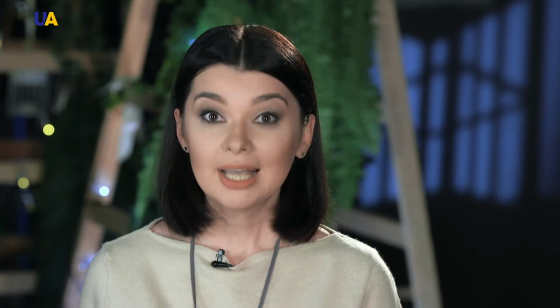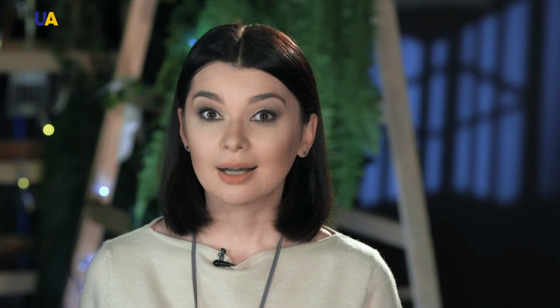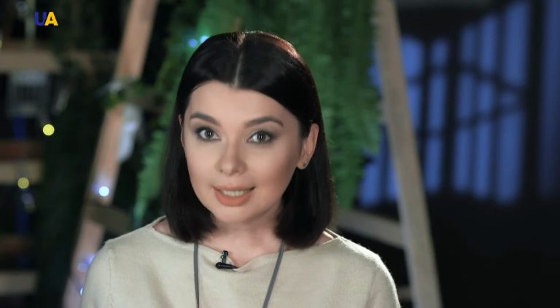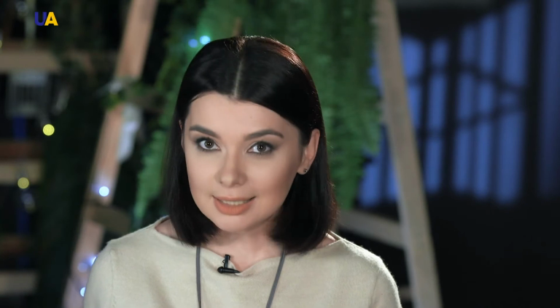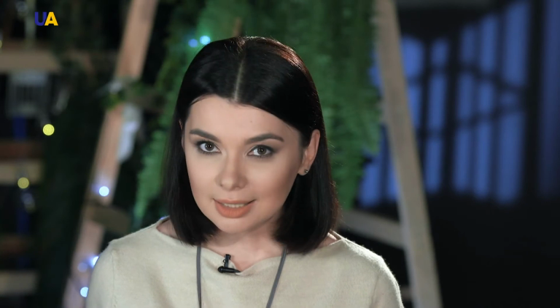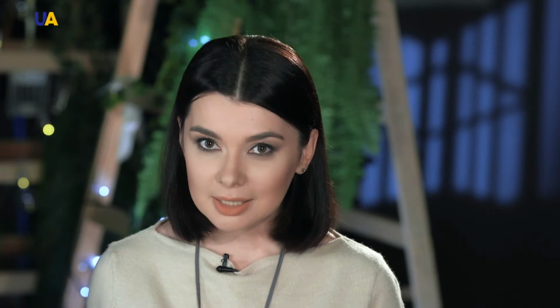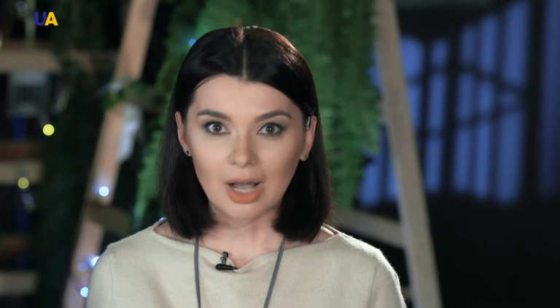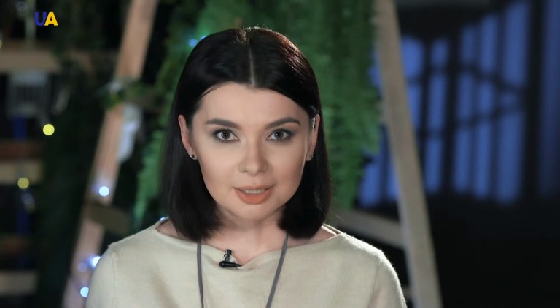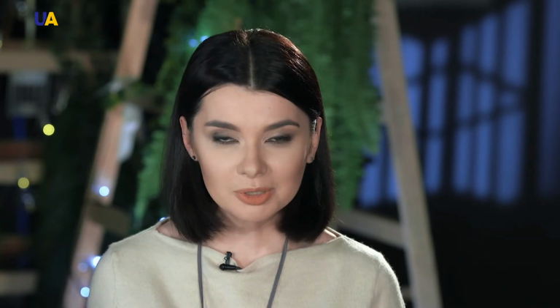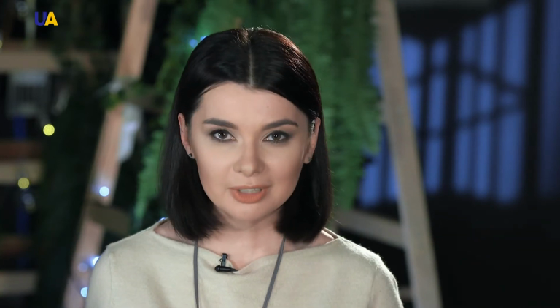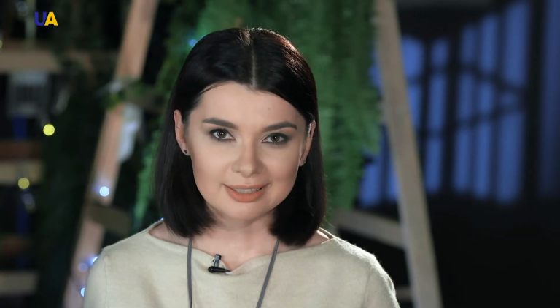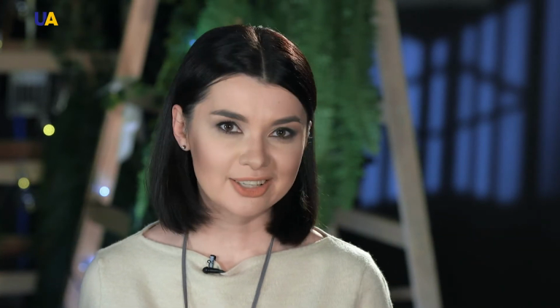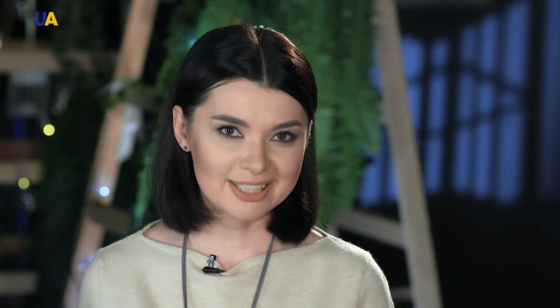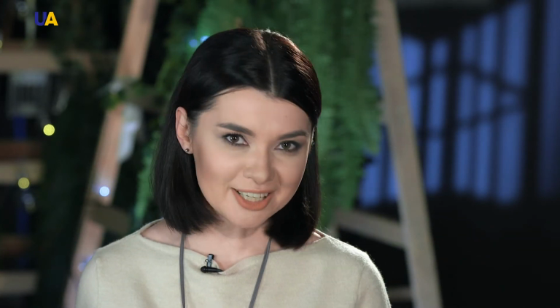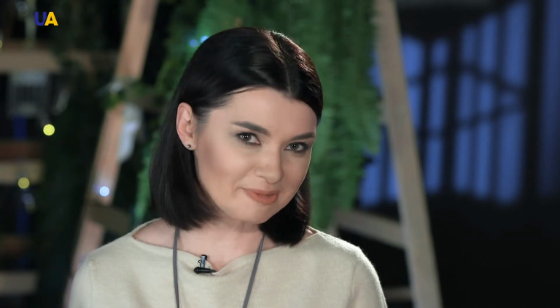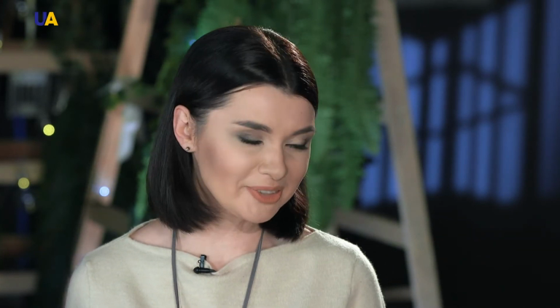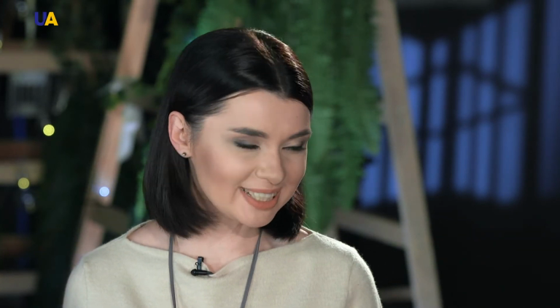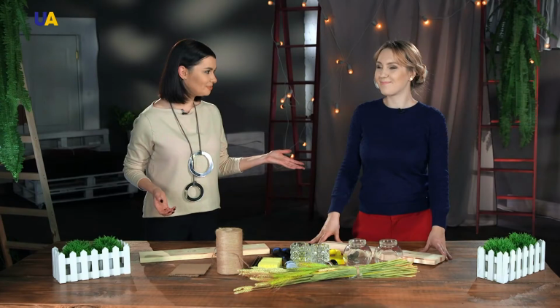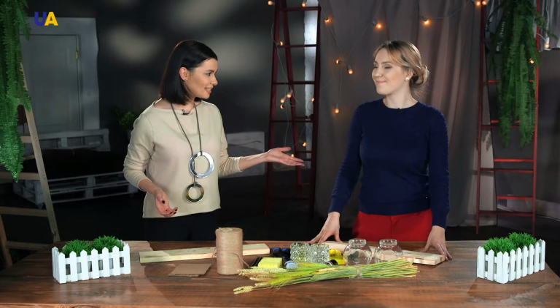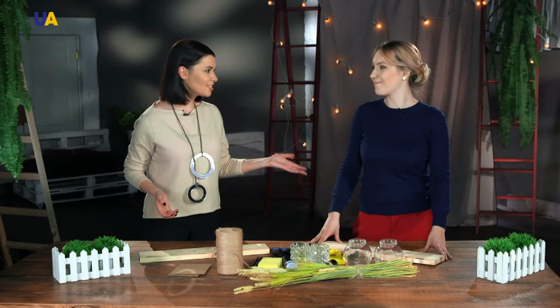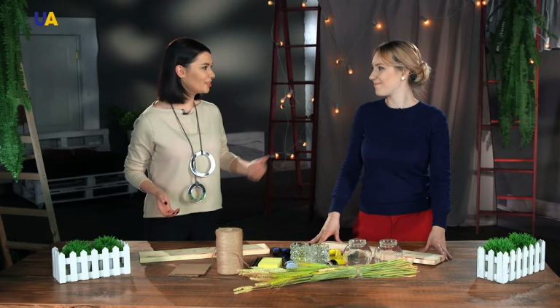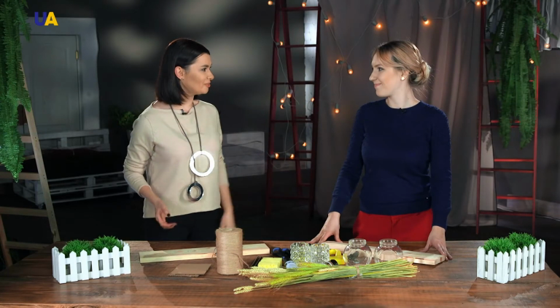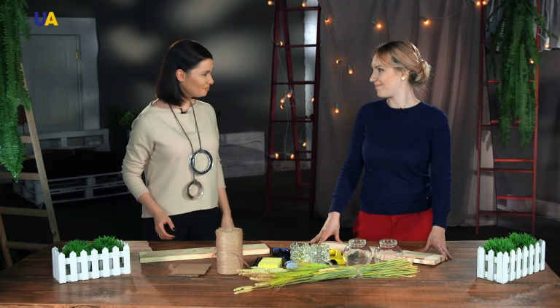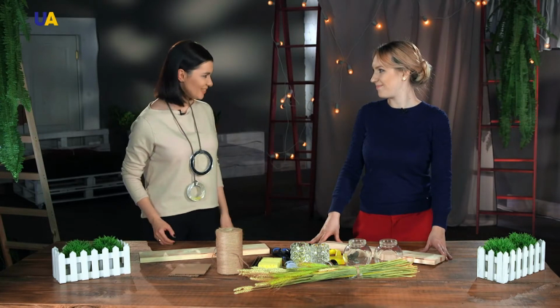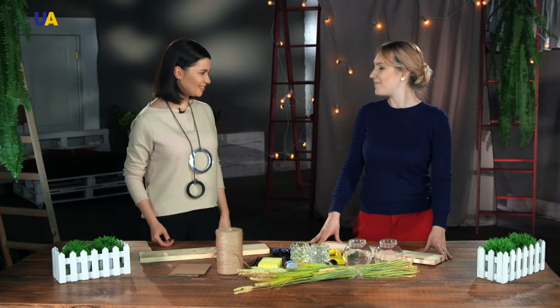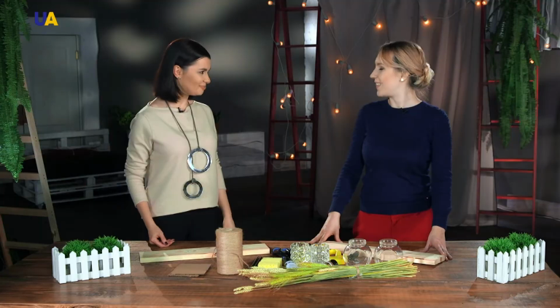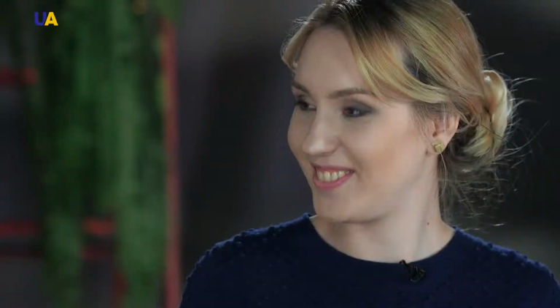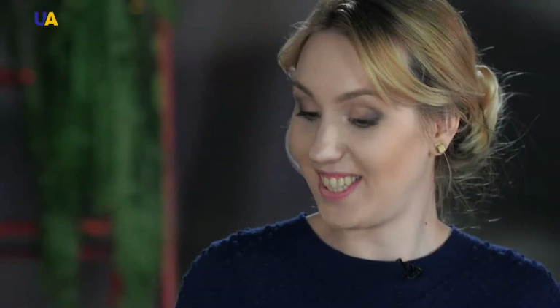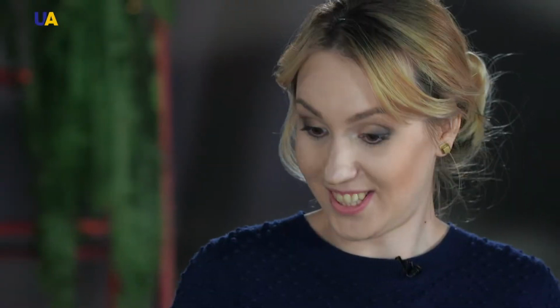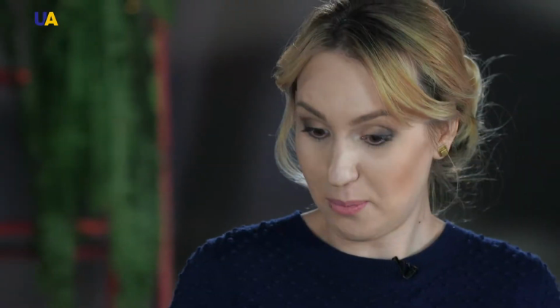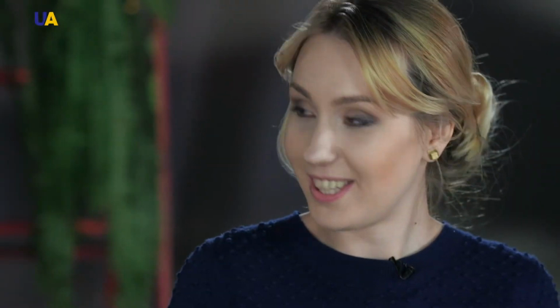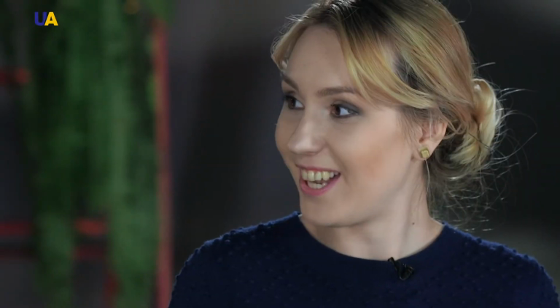My guest Alexandra Danko will tell us how to make it and how it will look when it's done. Hello, let us begin.